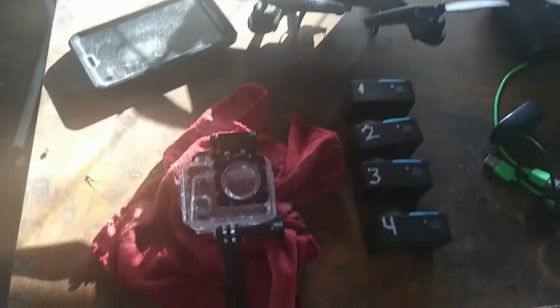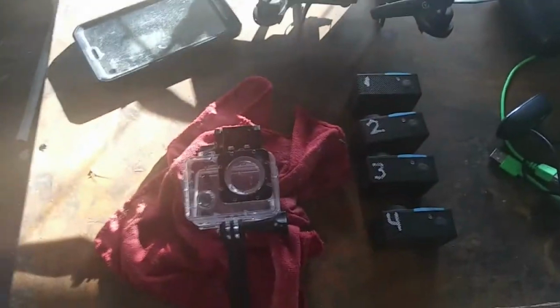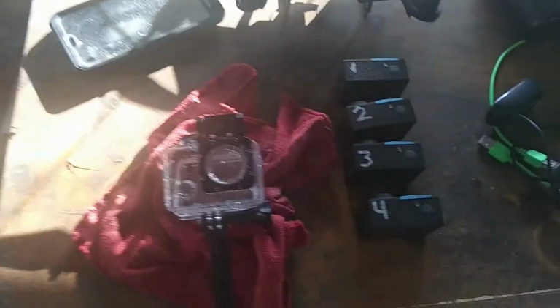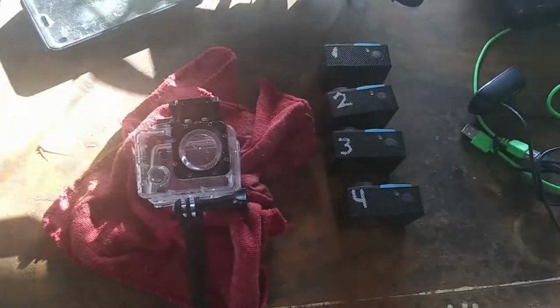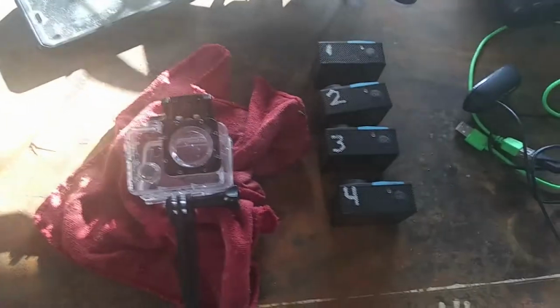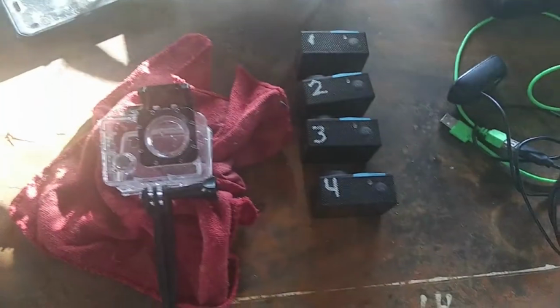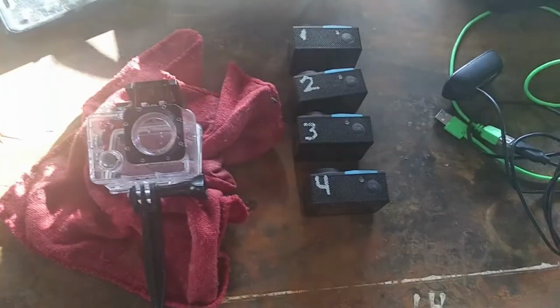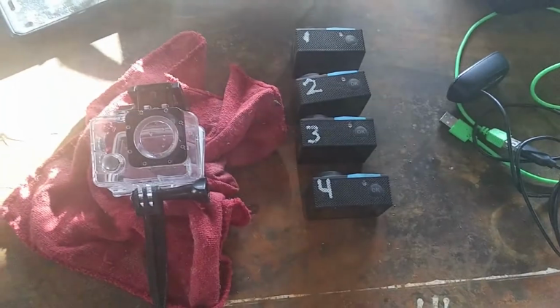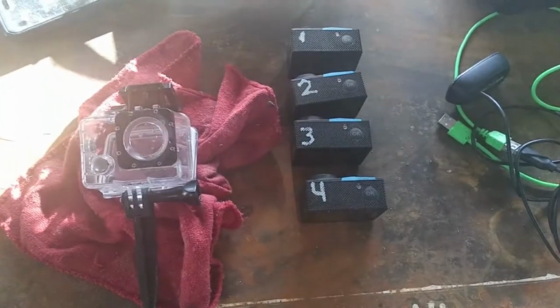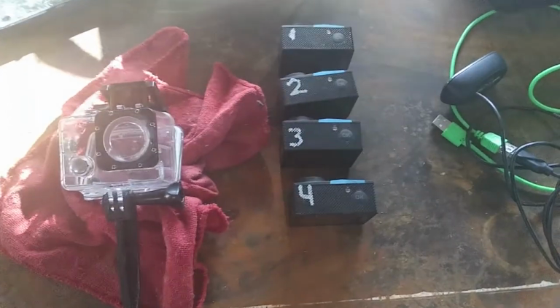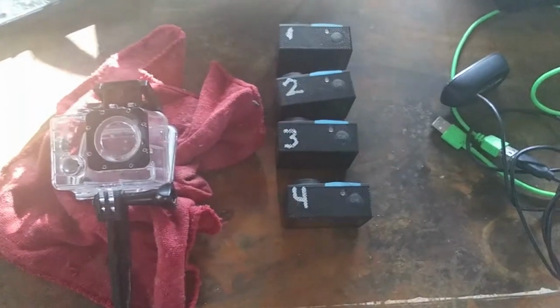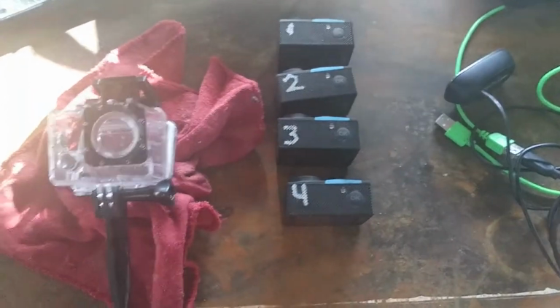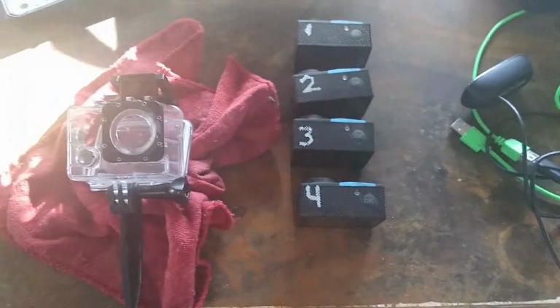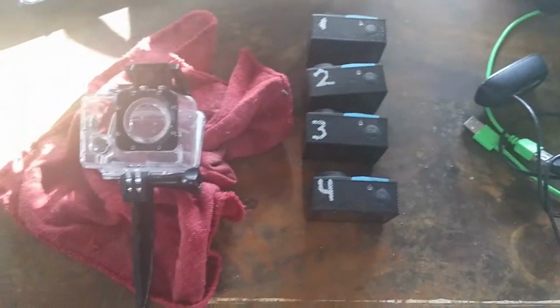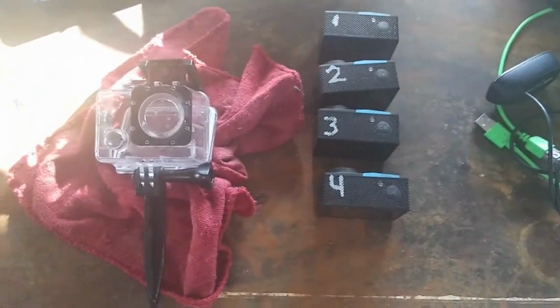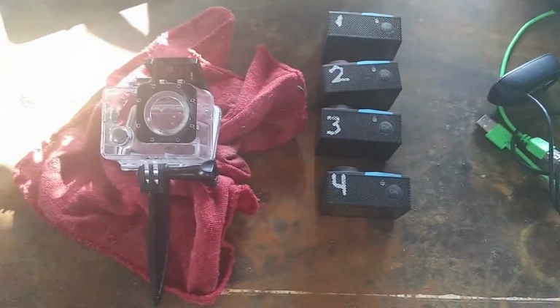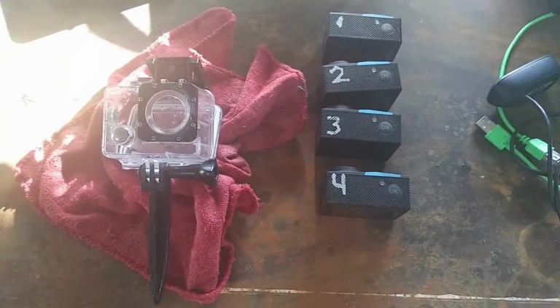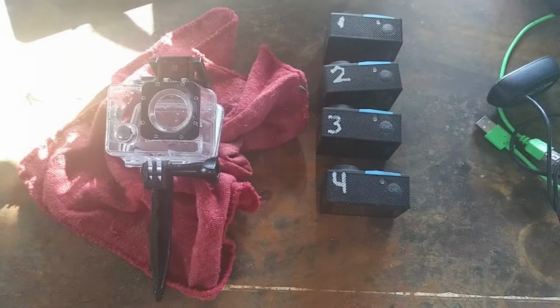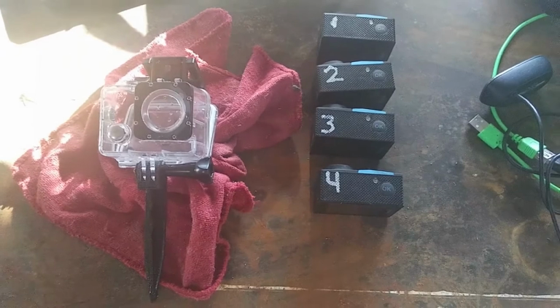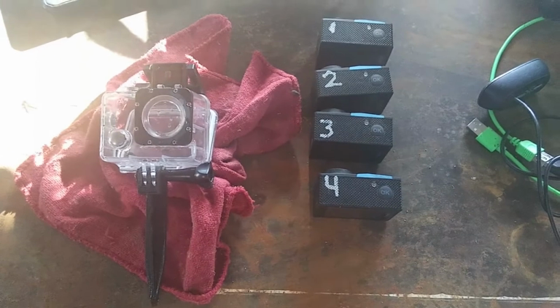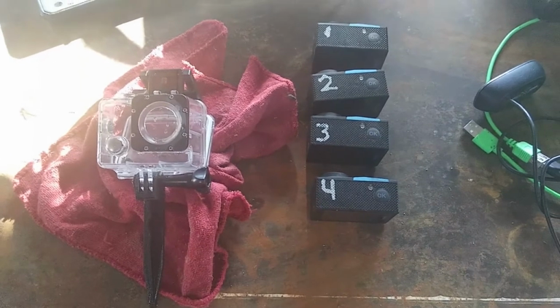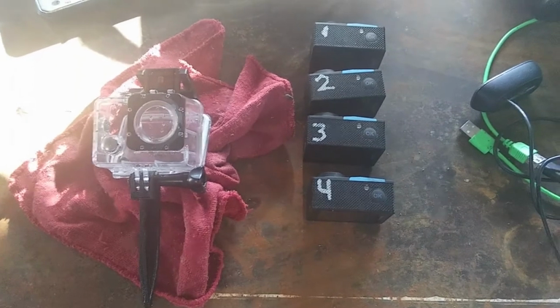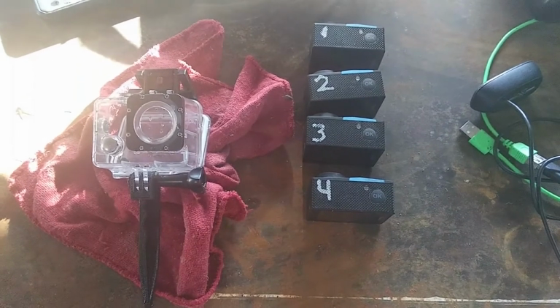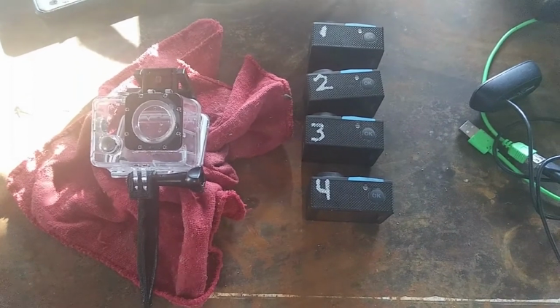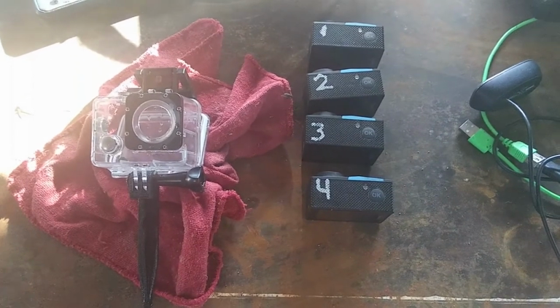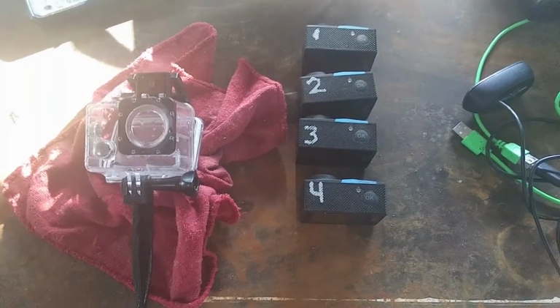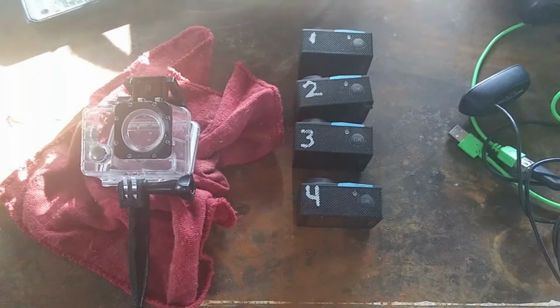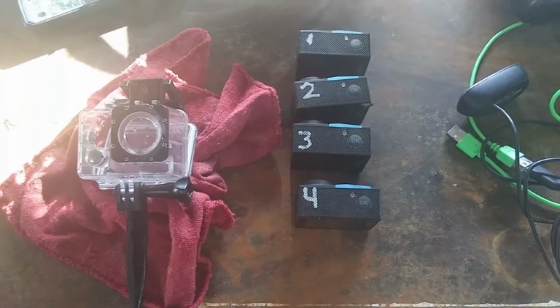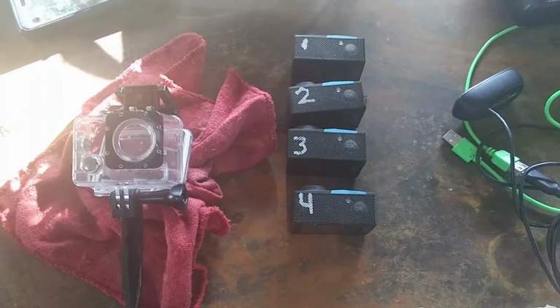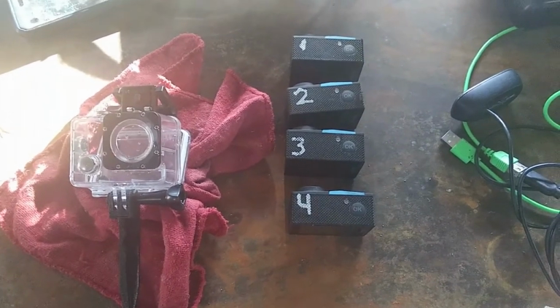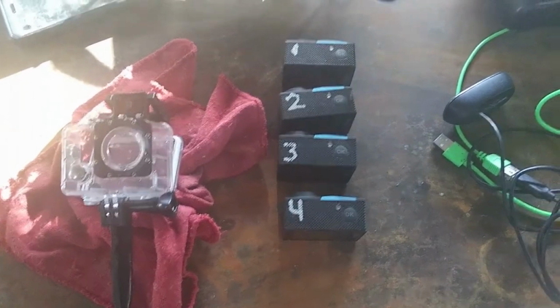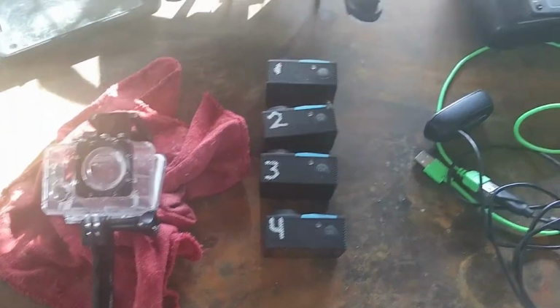I'm going to see if I can figure out how to get these cameras to do time-lapse with a microphone controller, because they'll turn on automatically, so I should be able to do something with them.